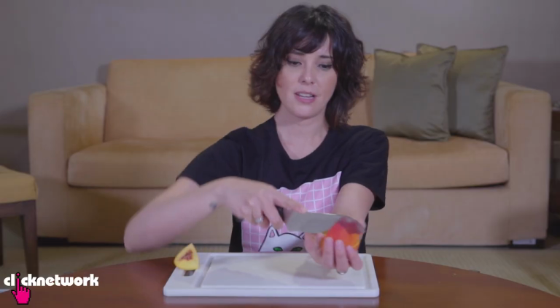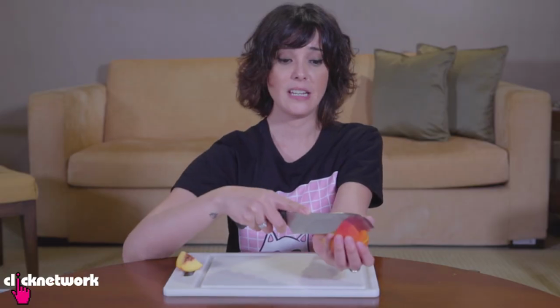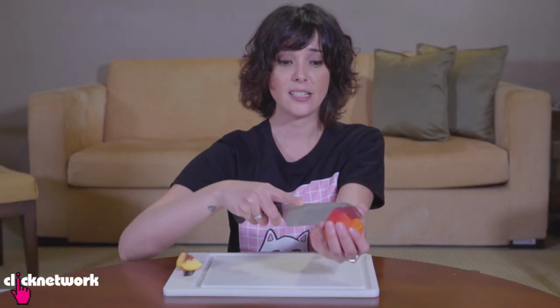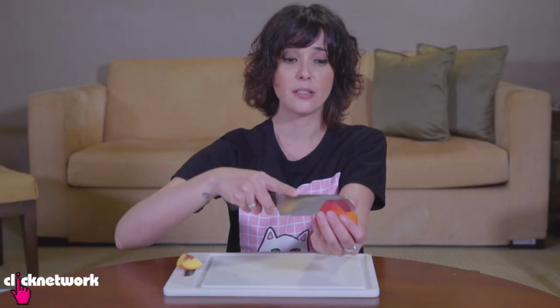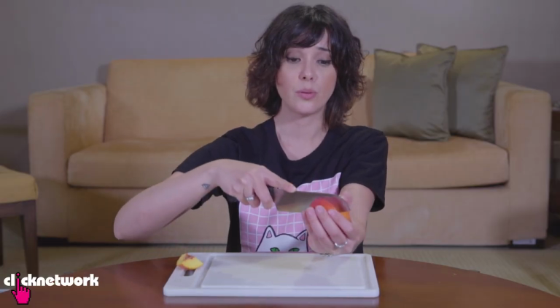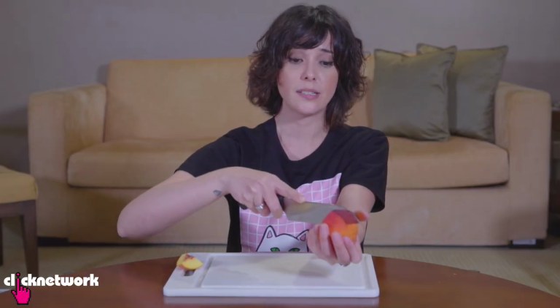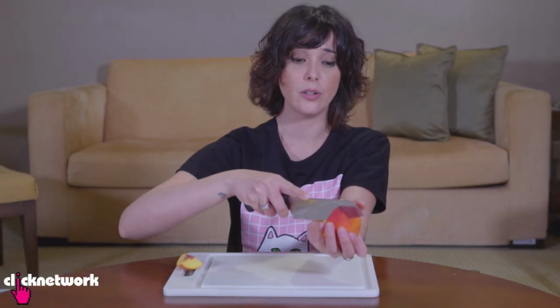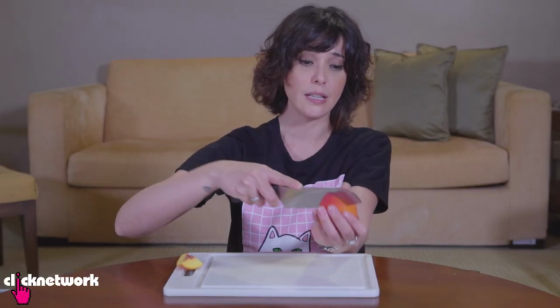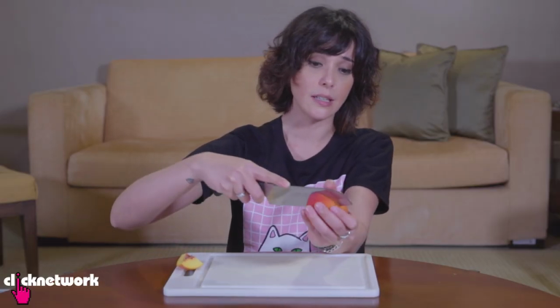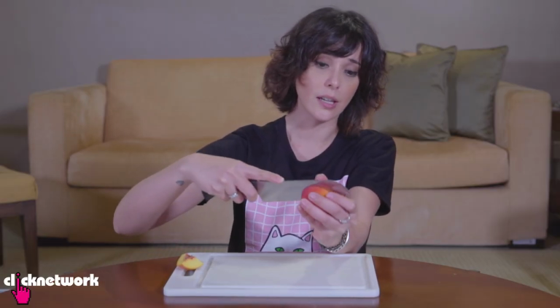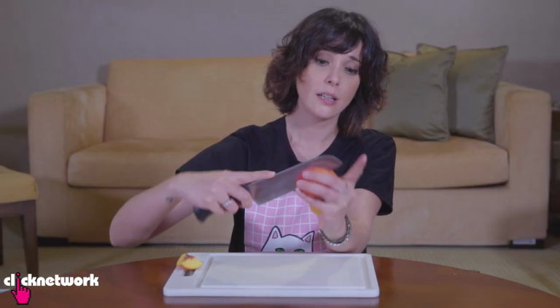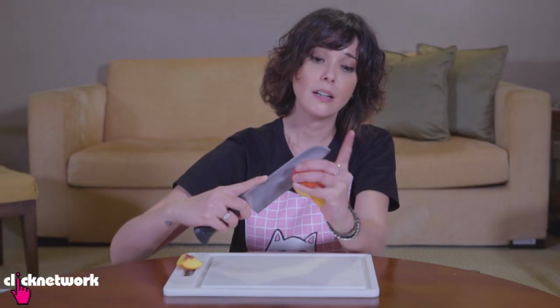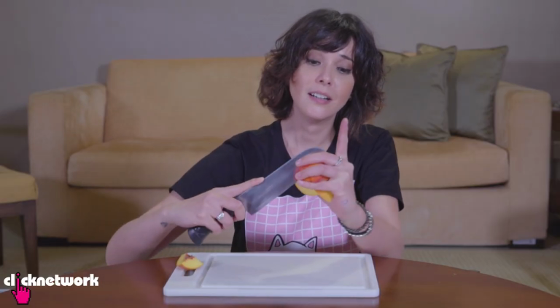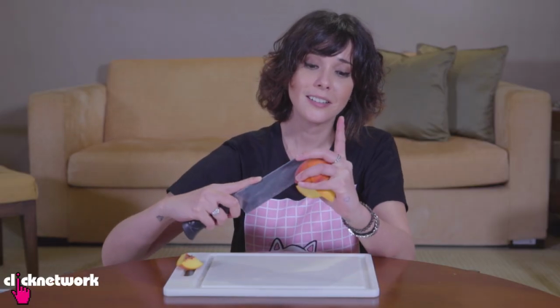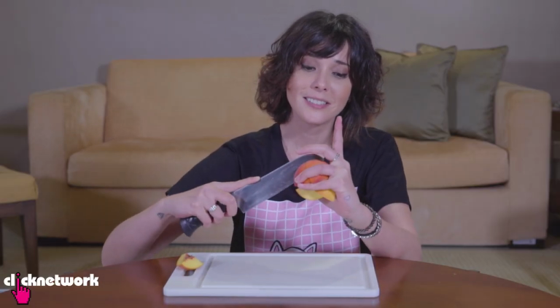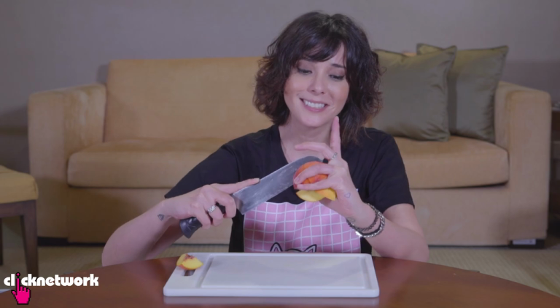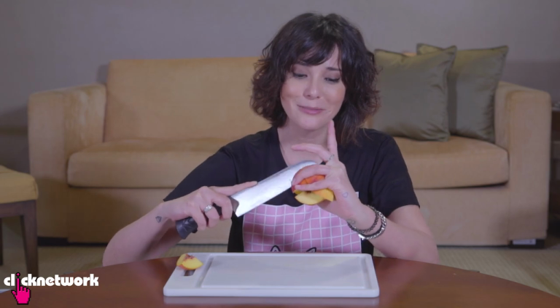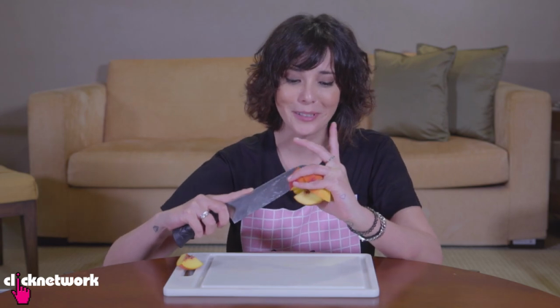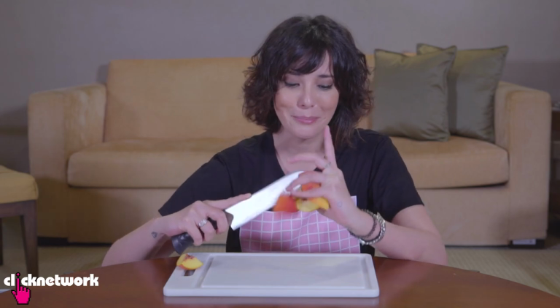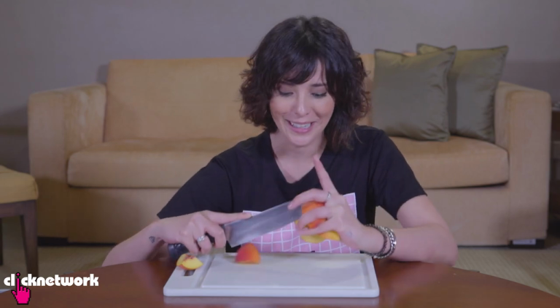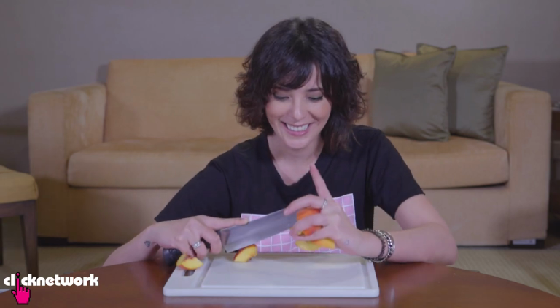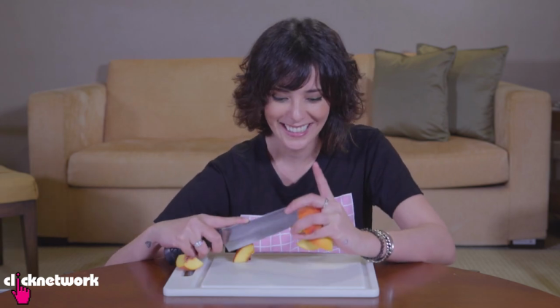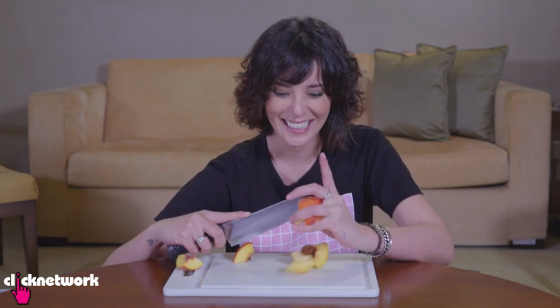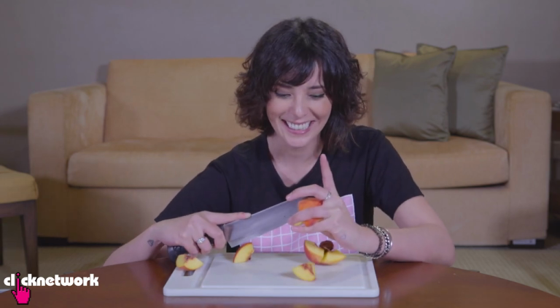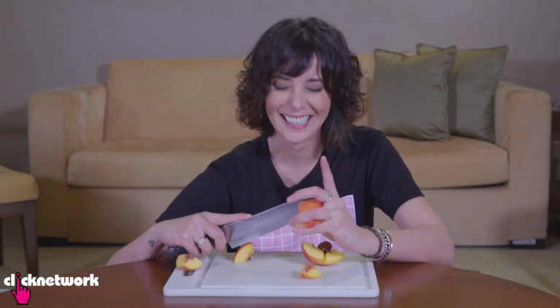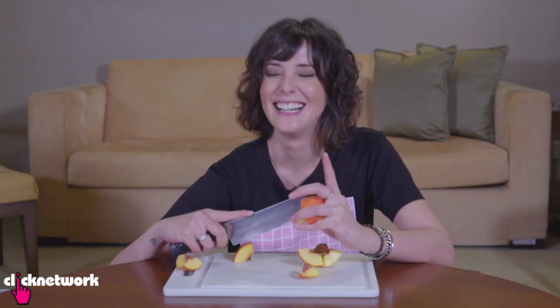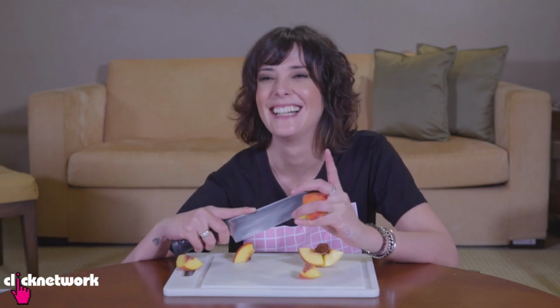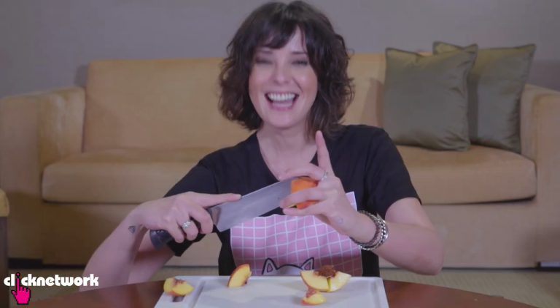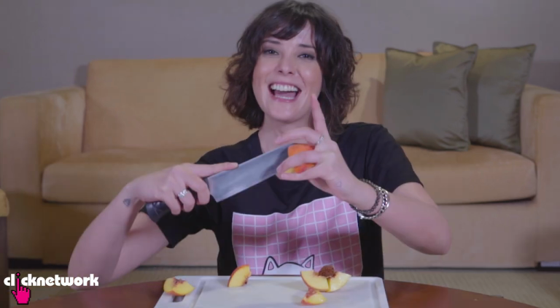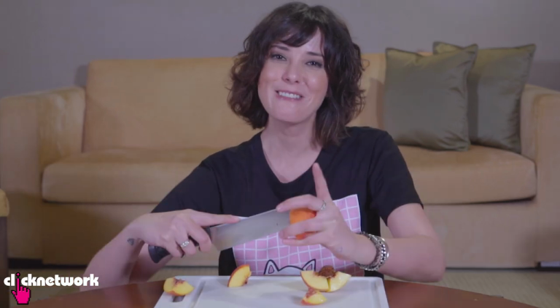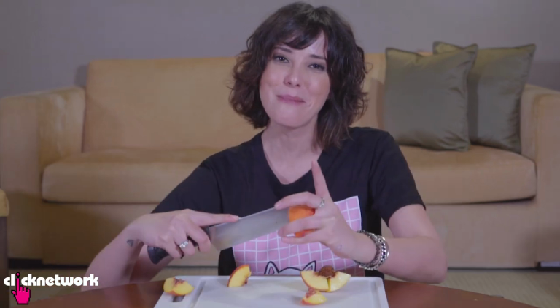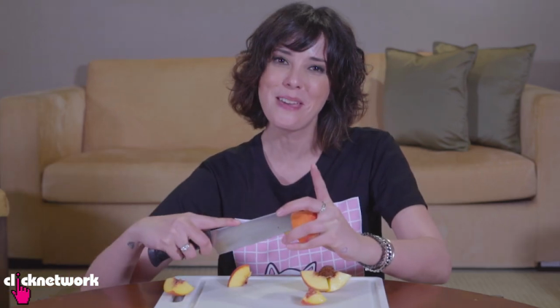I don't even need to twist it or anything — it's just falling apart. I can't grab it!